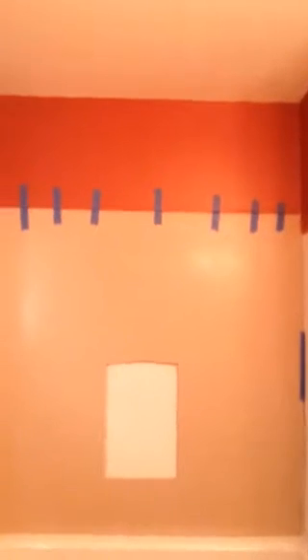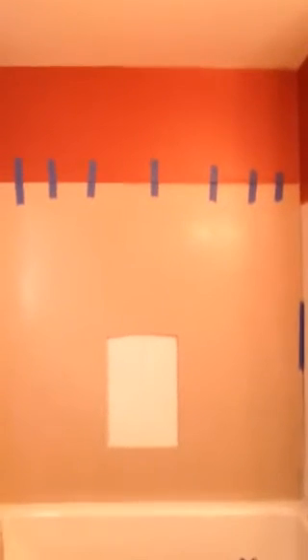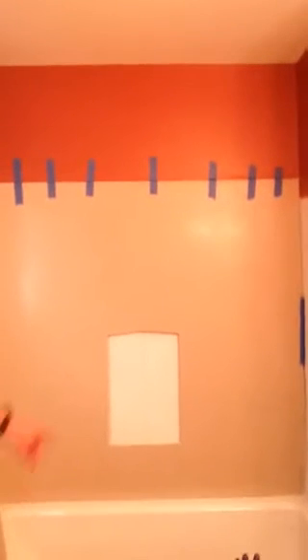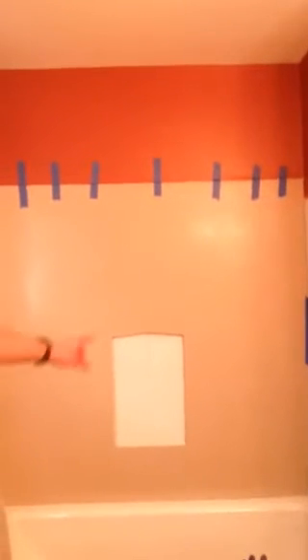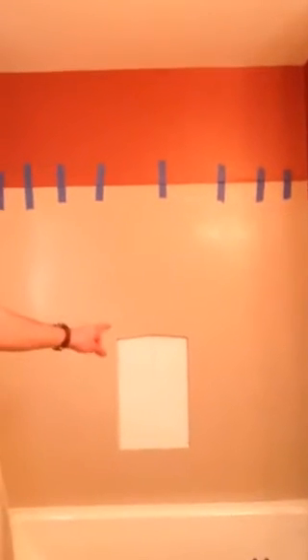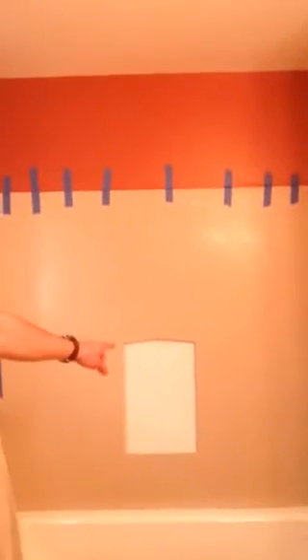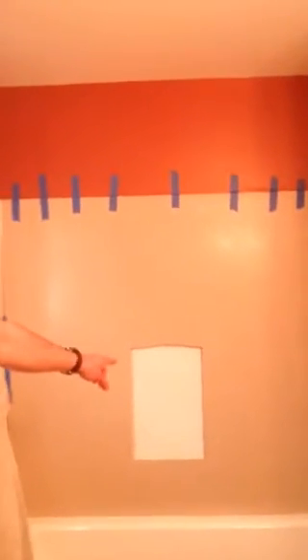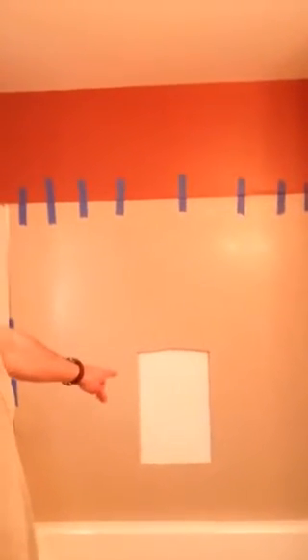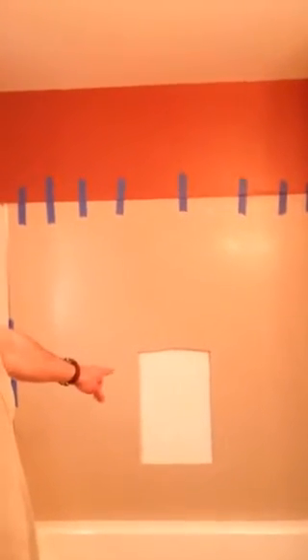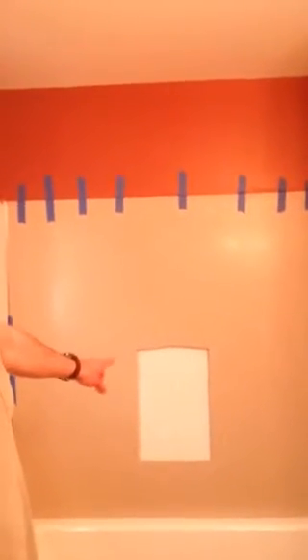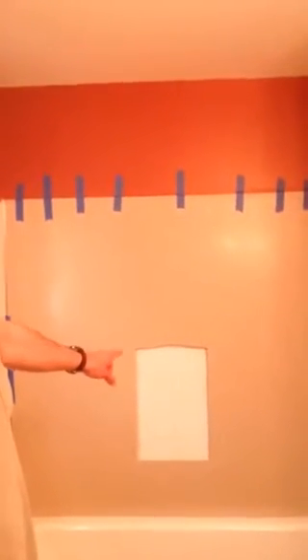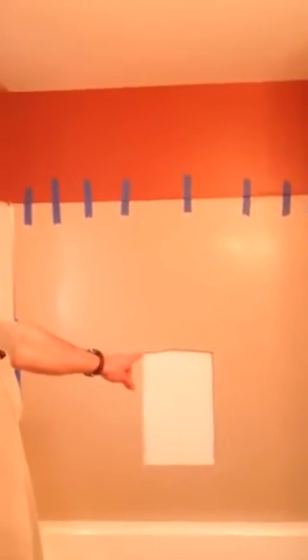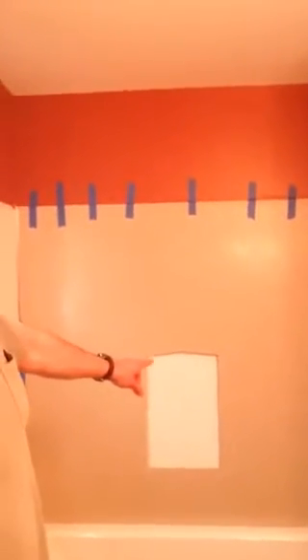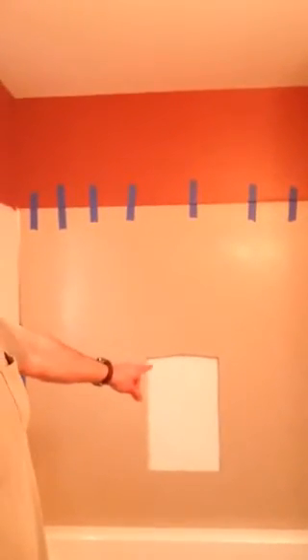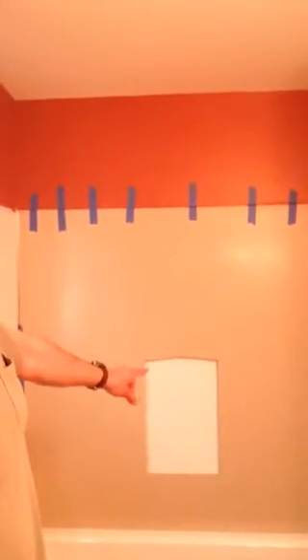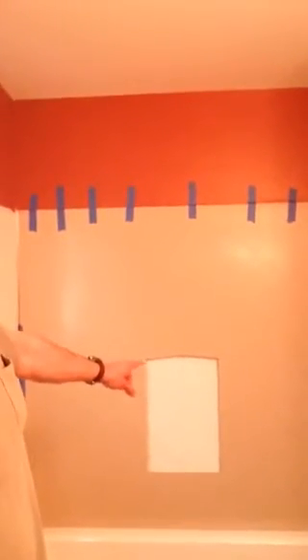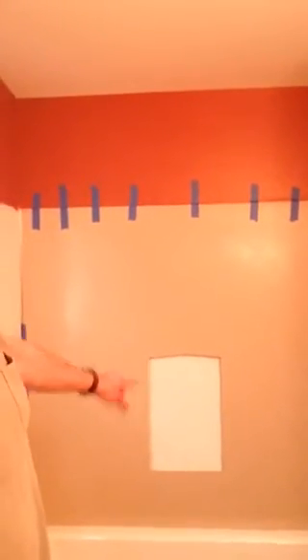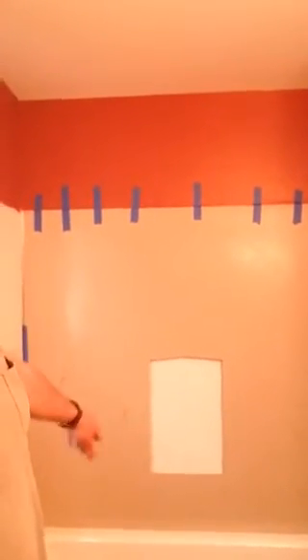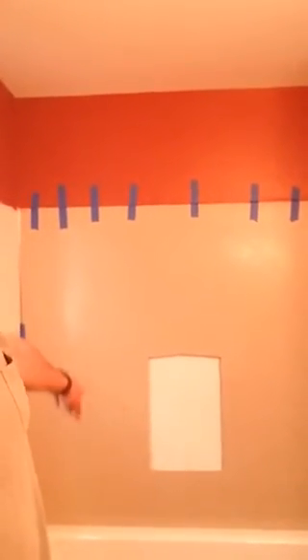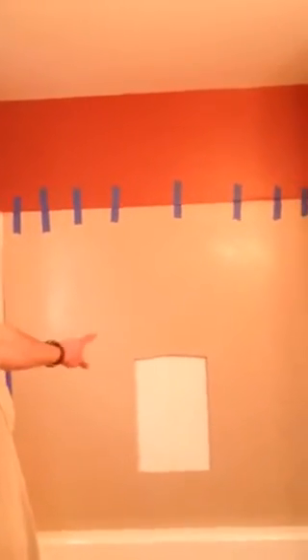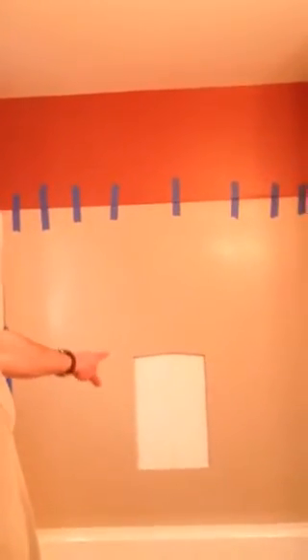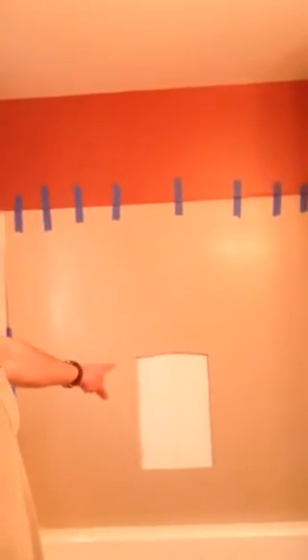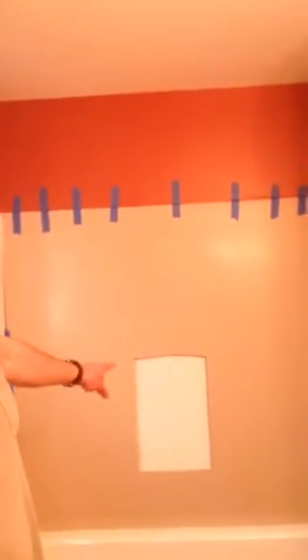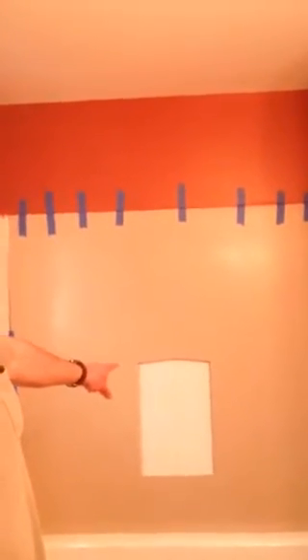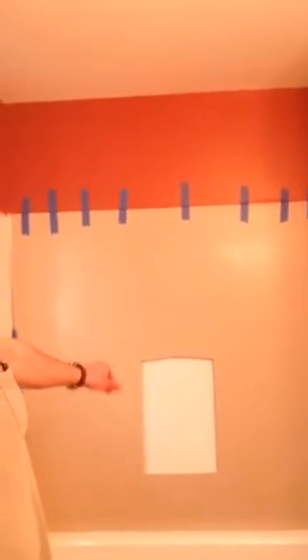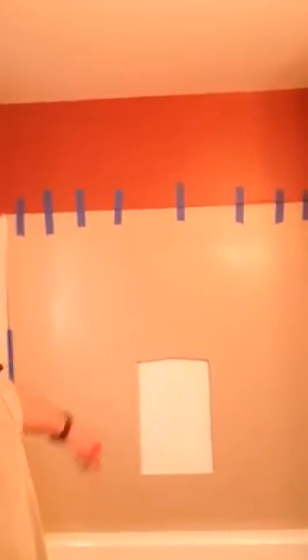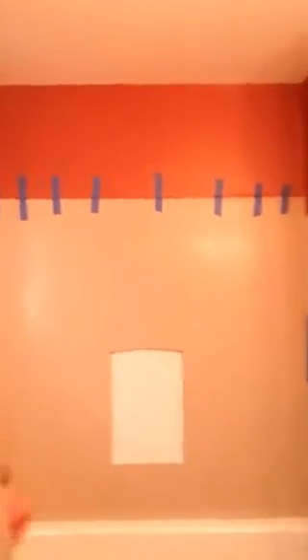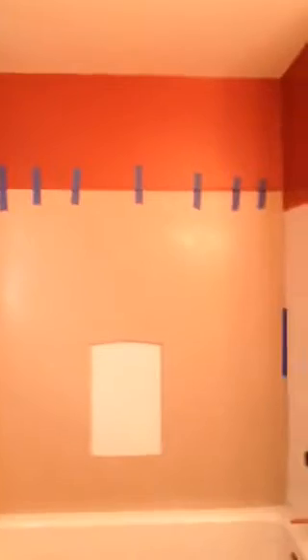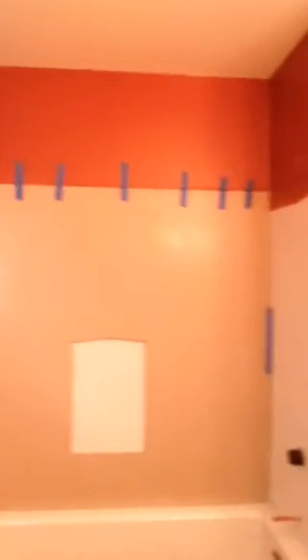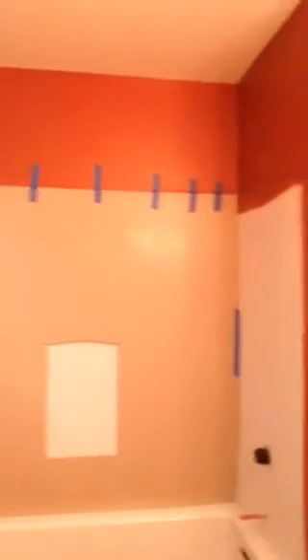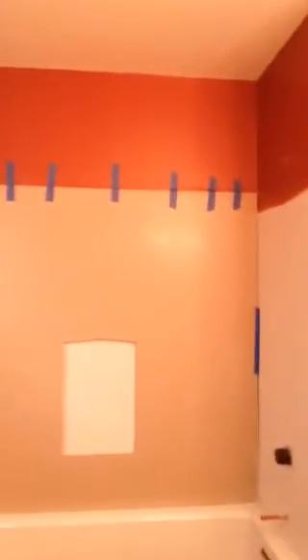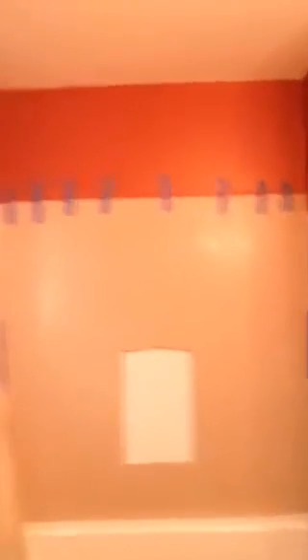We've got a cutout right here in the middle where we're going to put our soap dish. I'm going to trace that right now and make the drywall cutout.